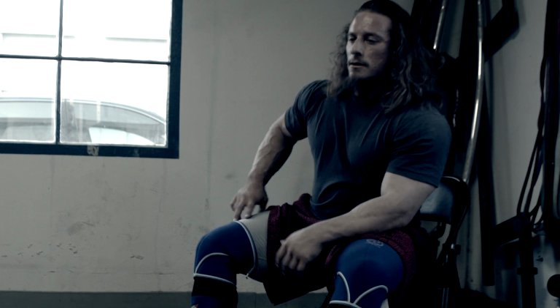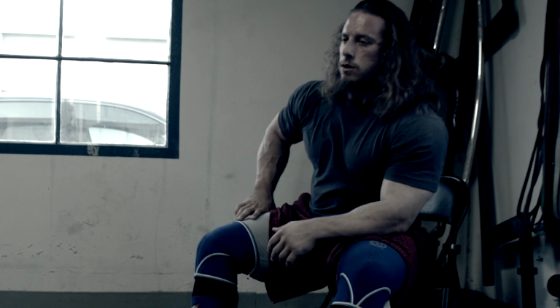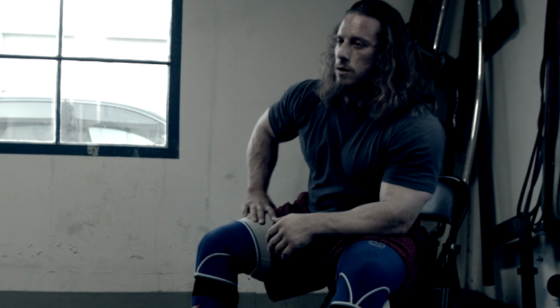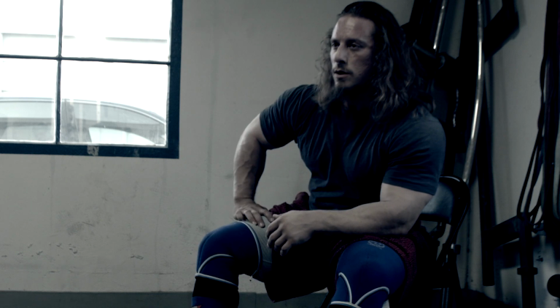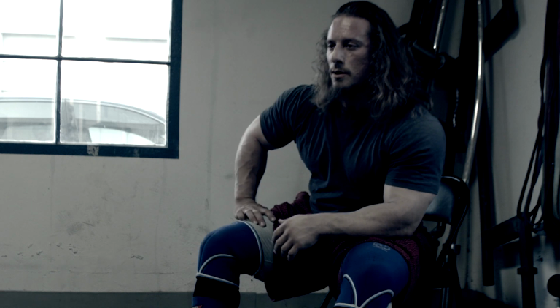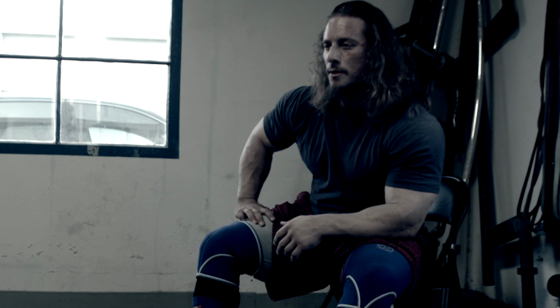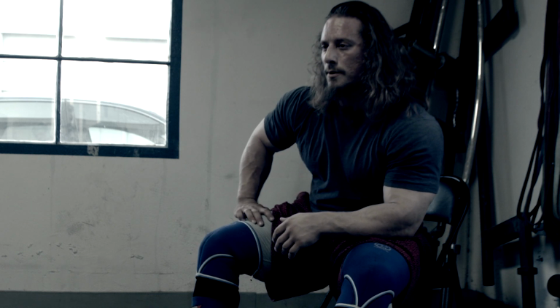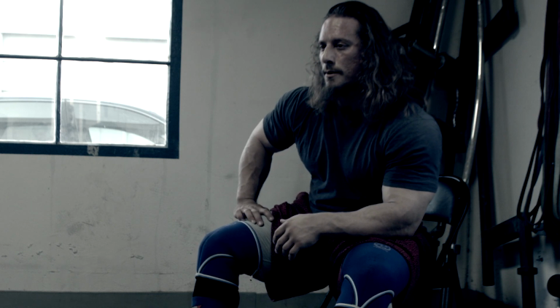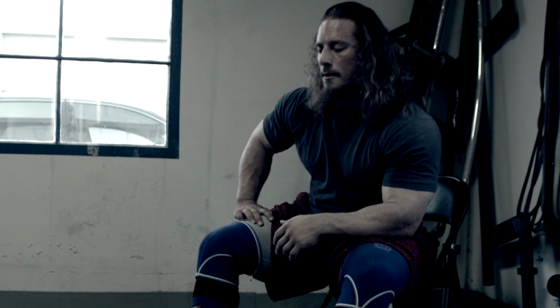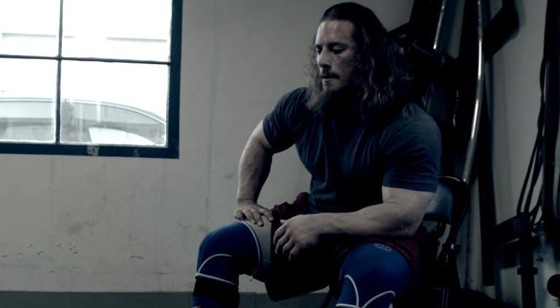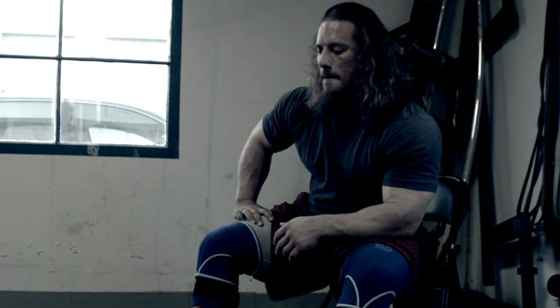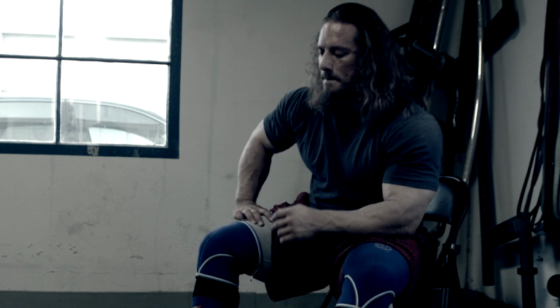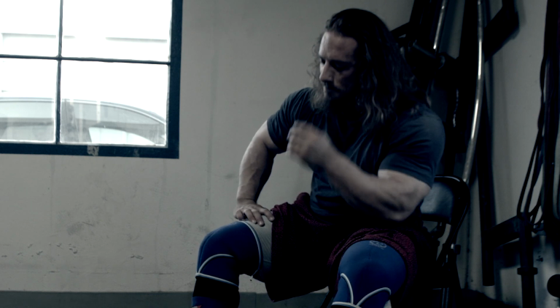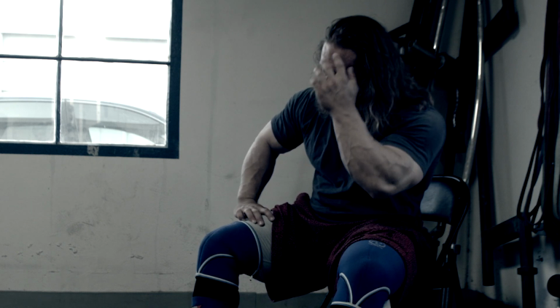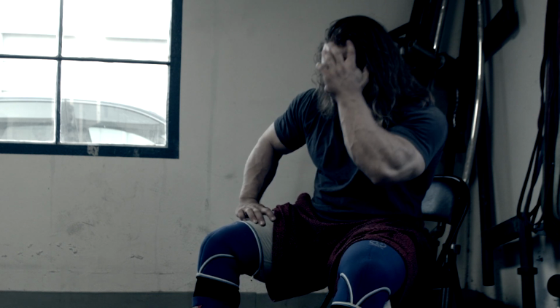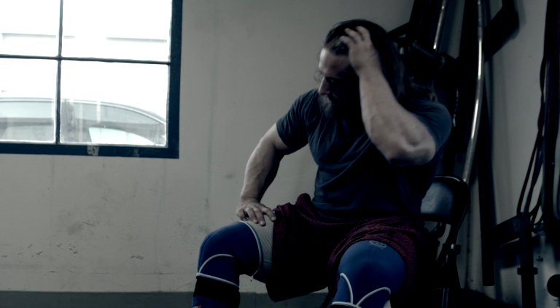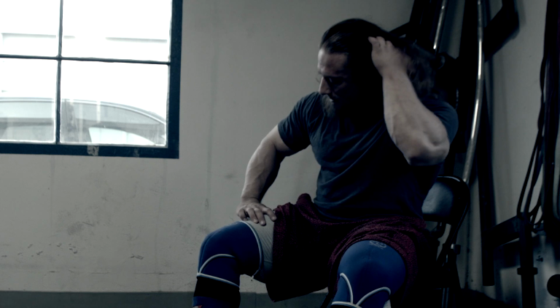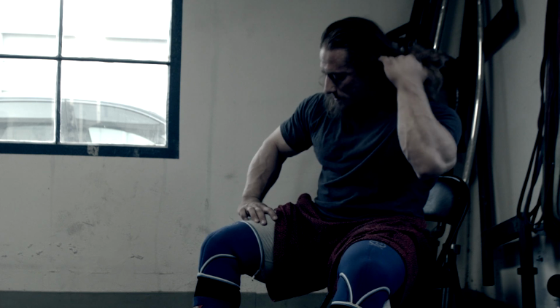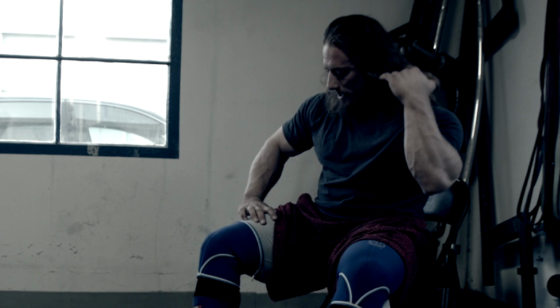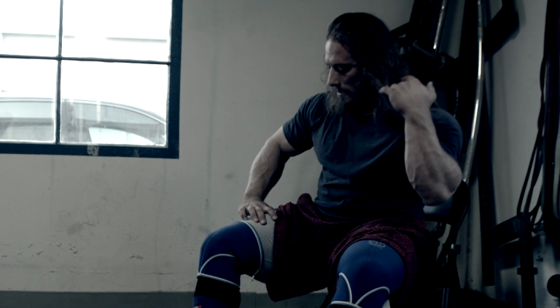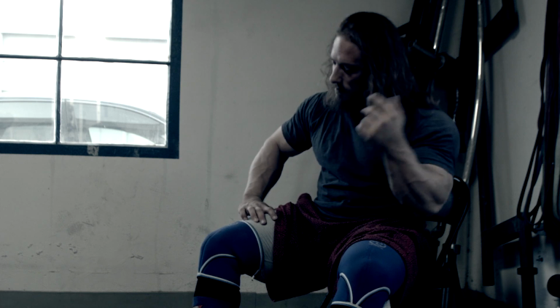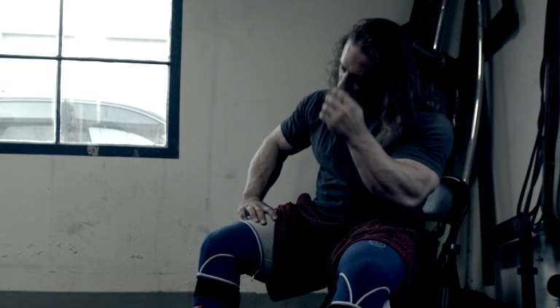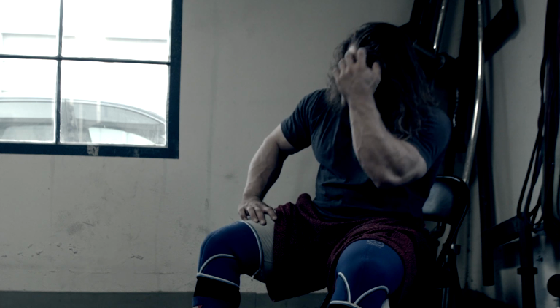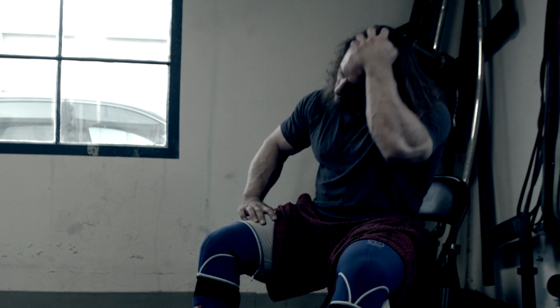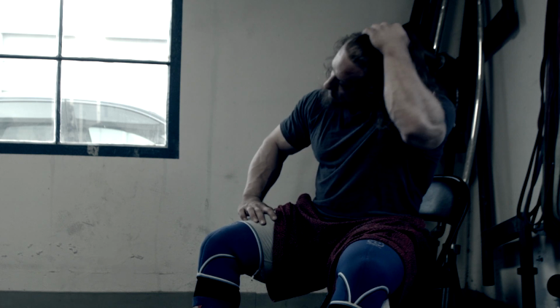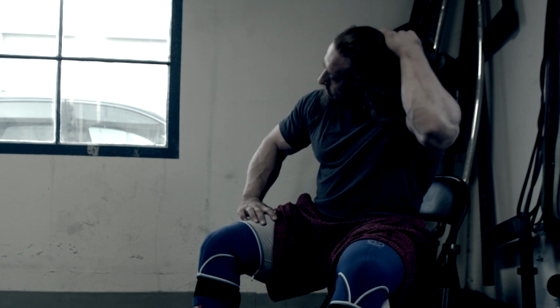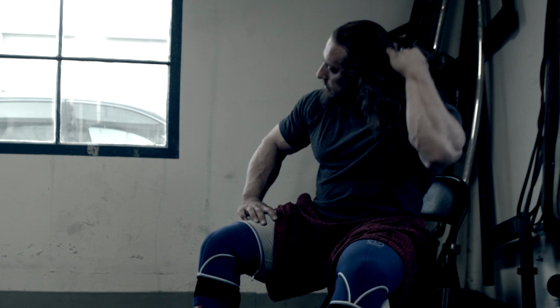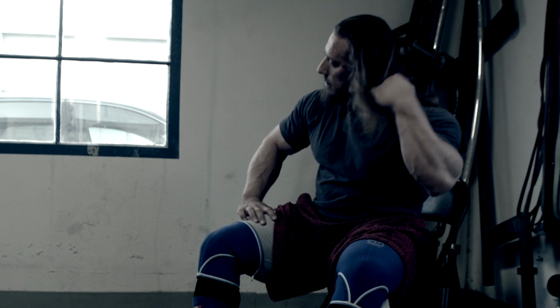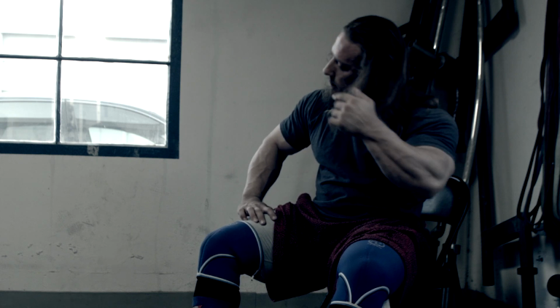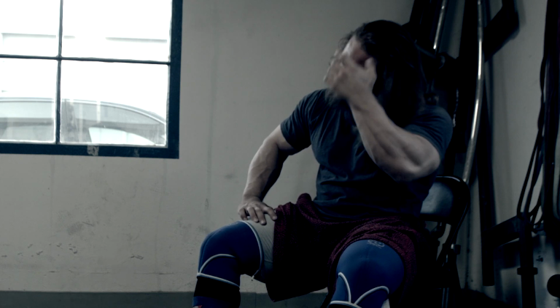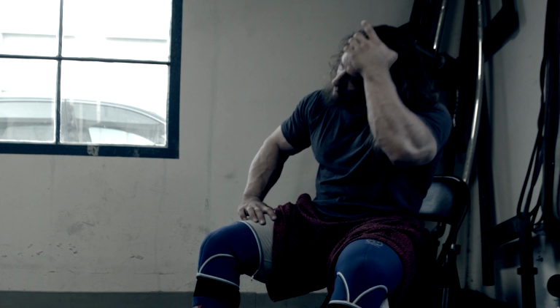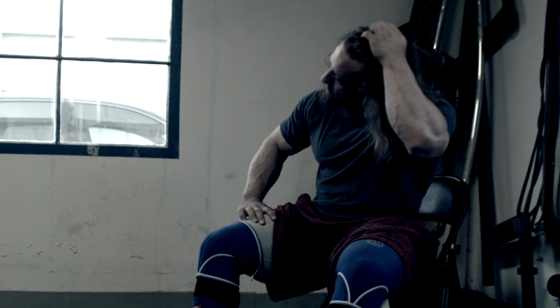Anything else we should know about your accessories for the front squat? That's pretty much it. Perfect.